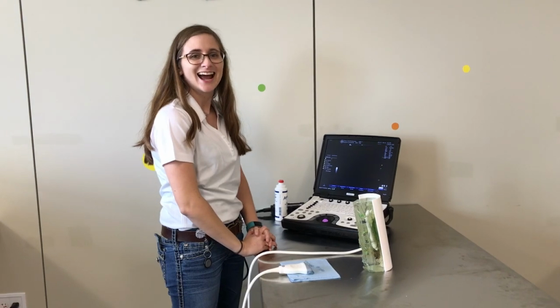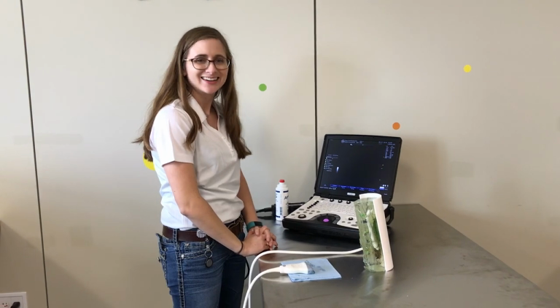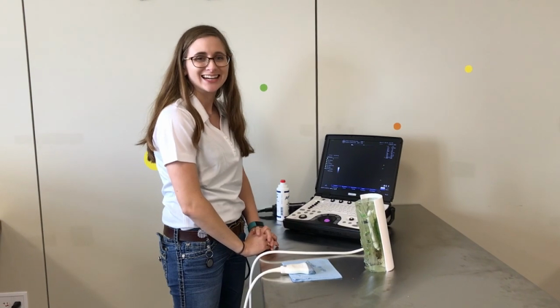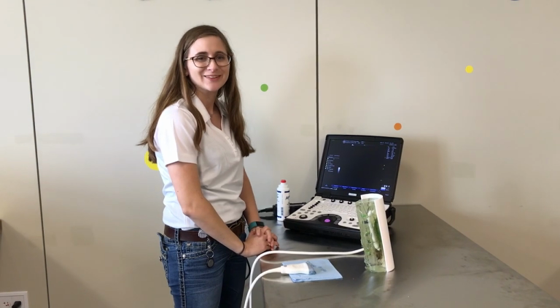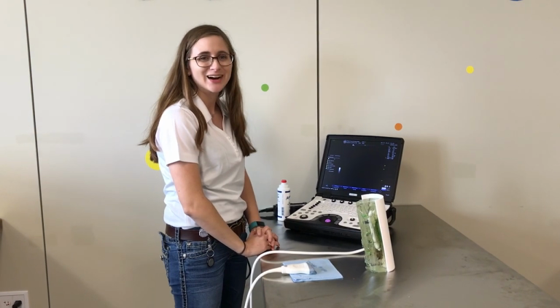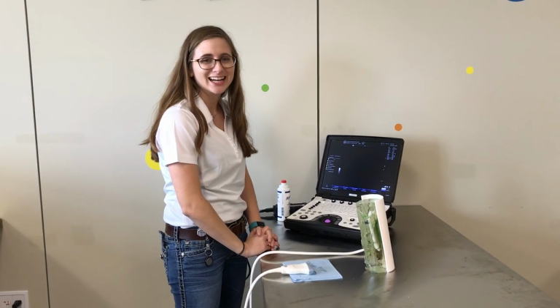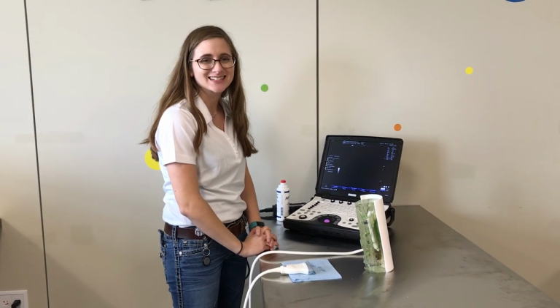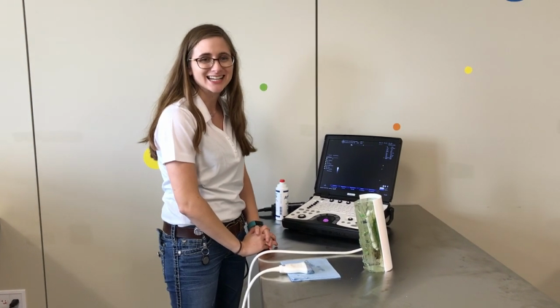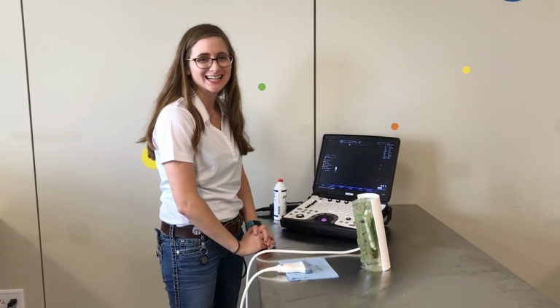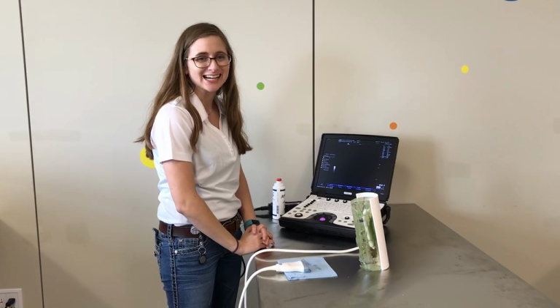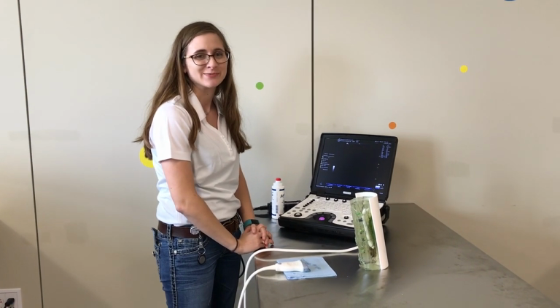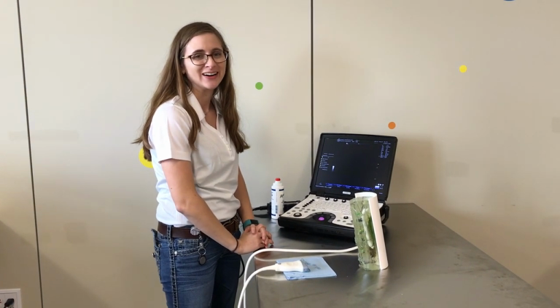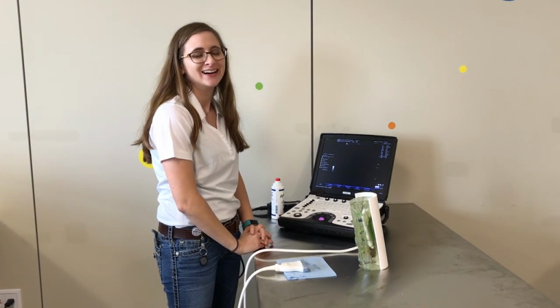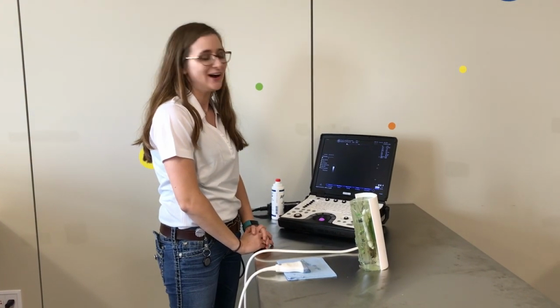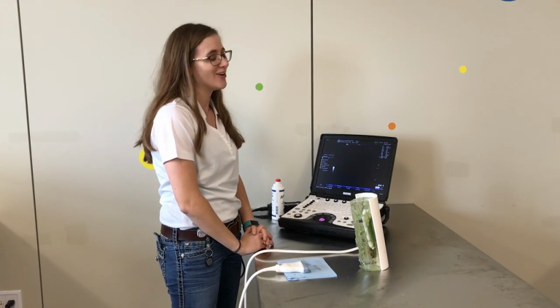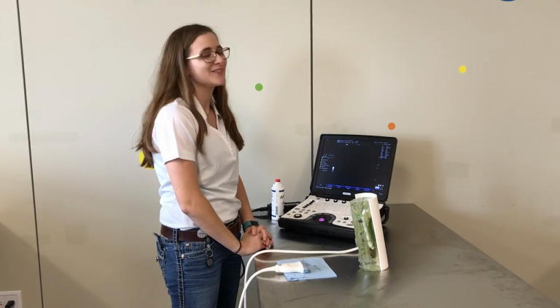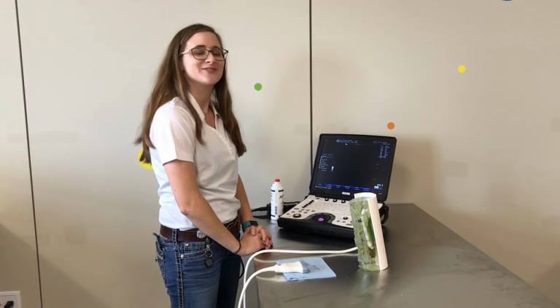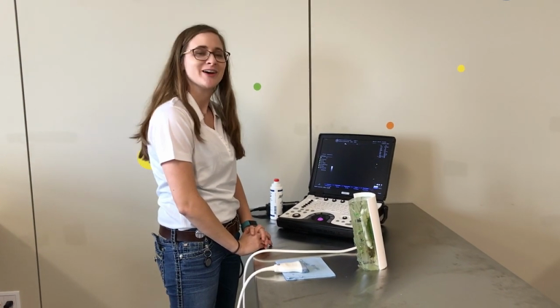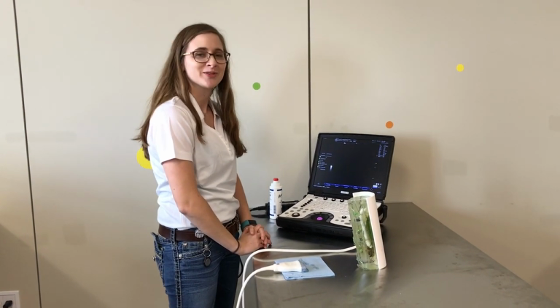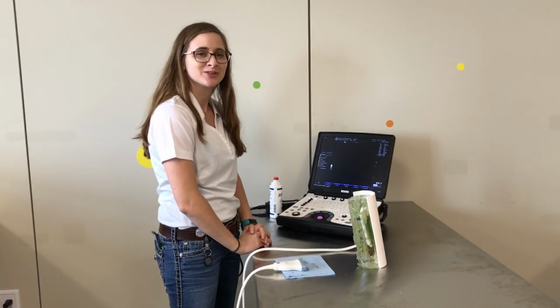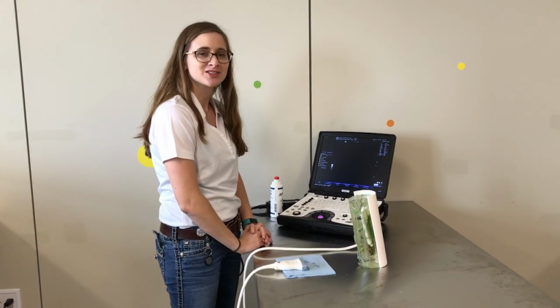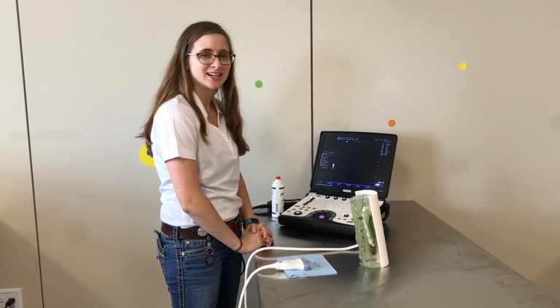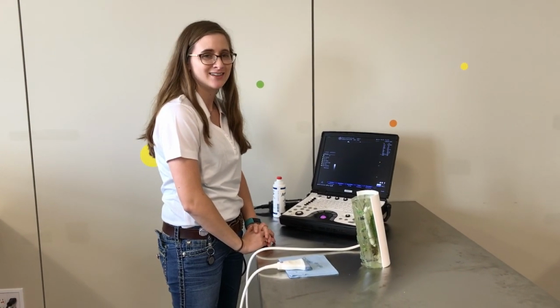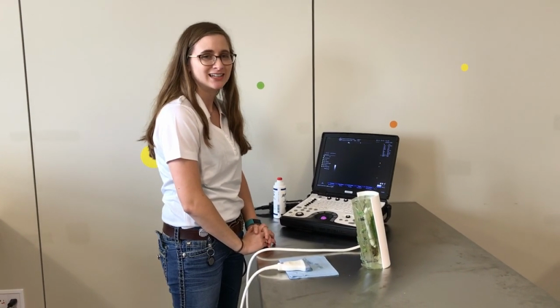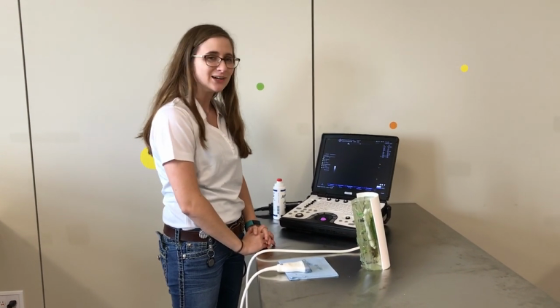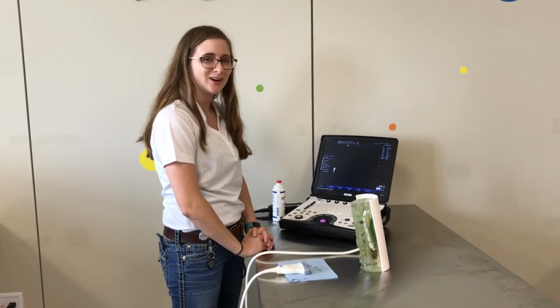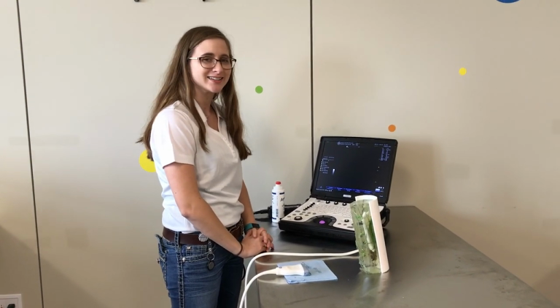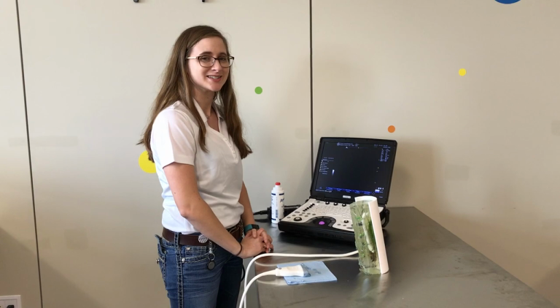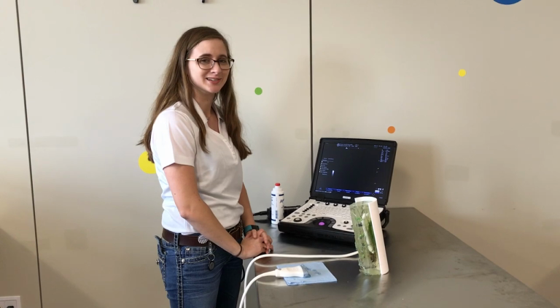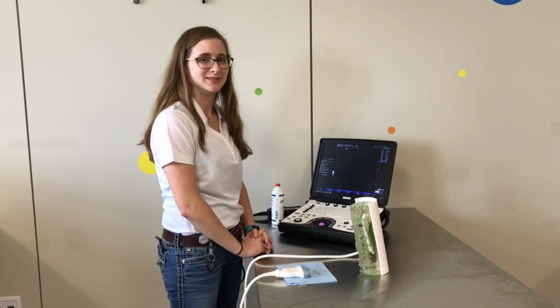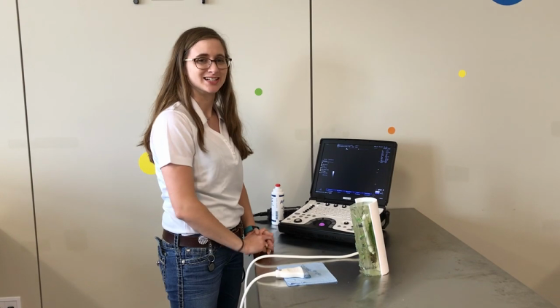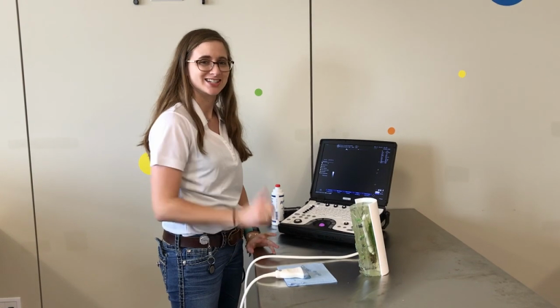Howdy! My name is Lainey Casper and welcome to Fun with Ultrasound Equine Distal Limb Edition.